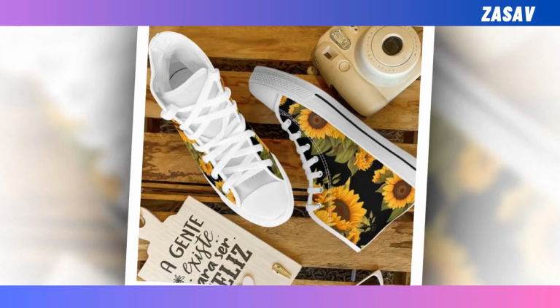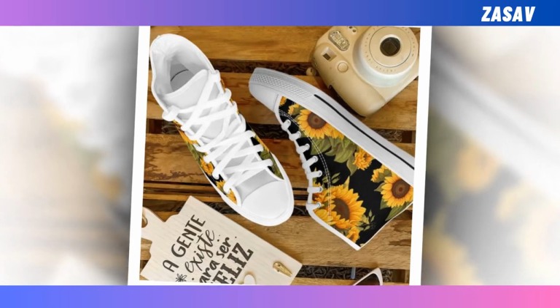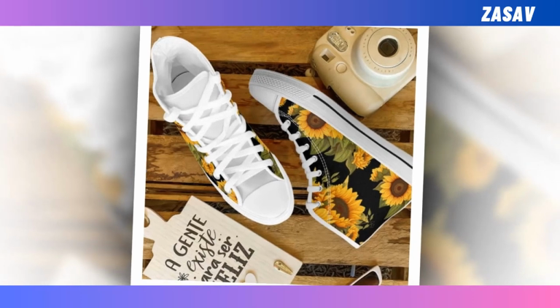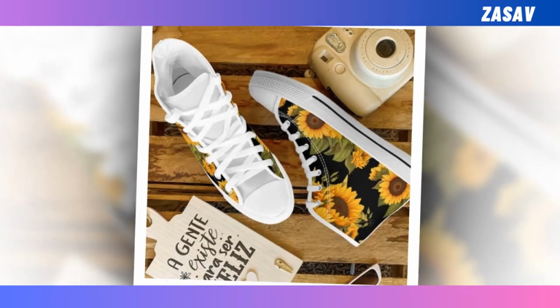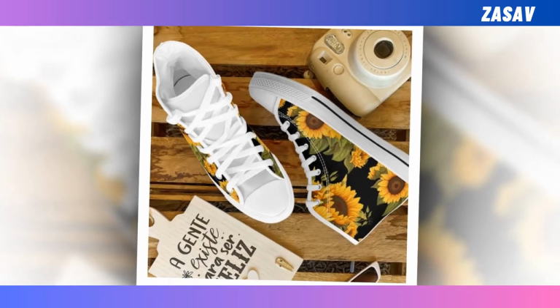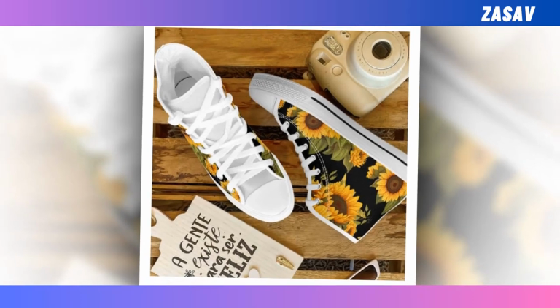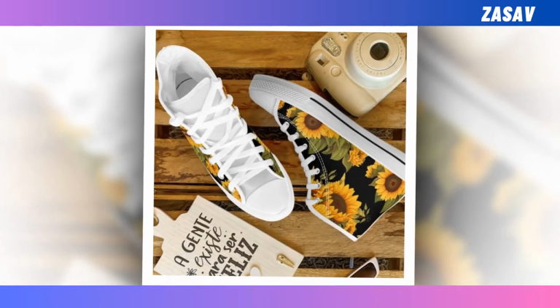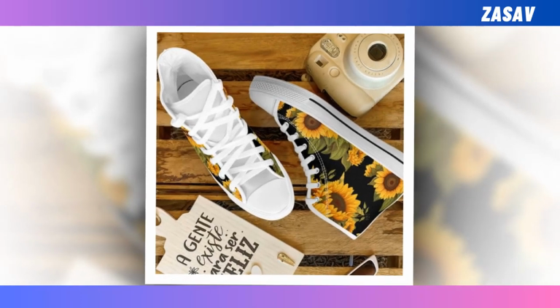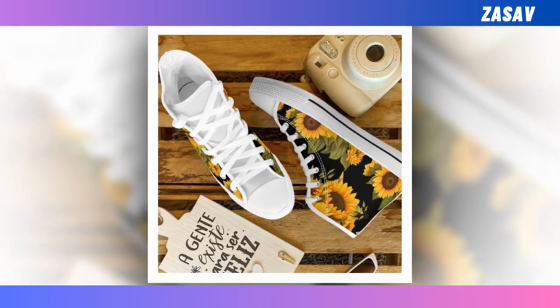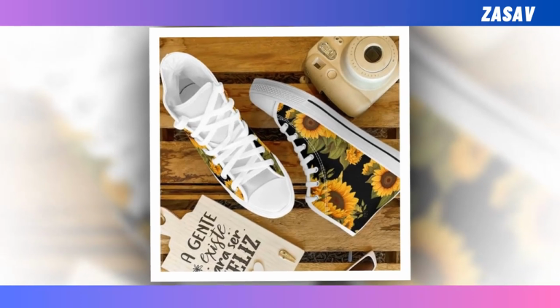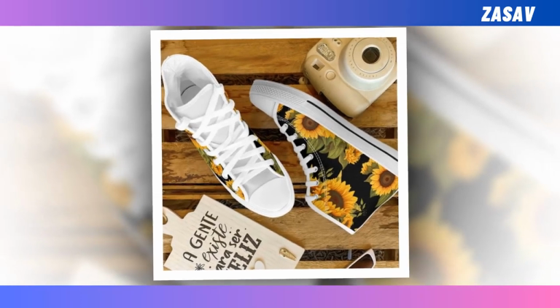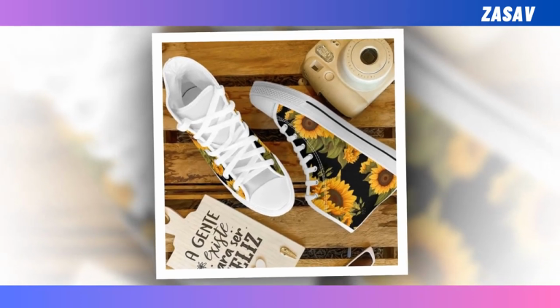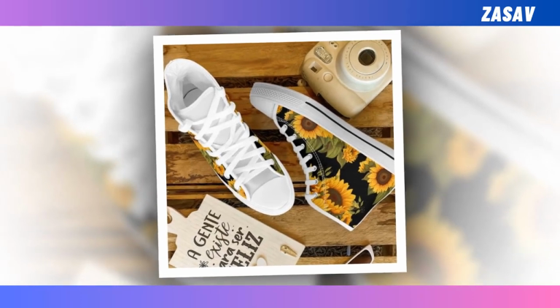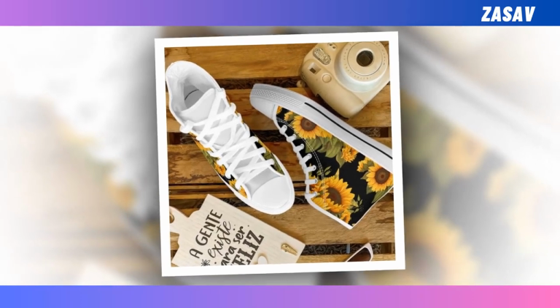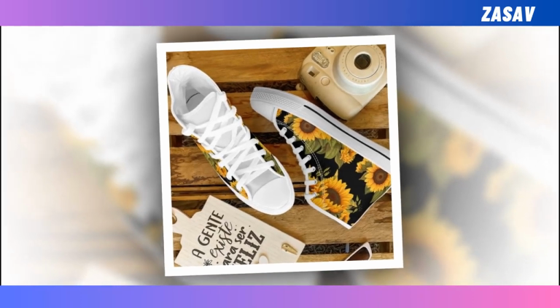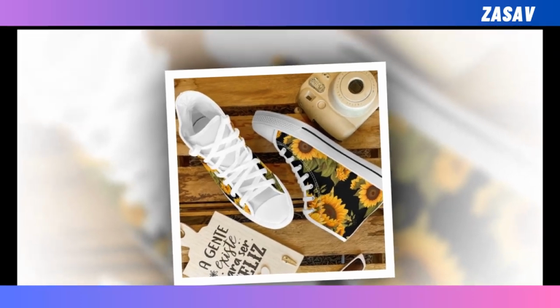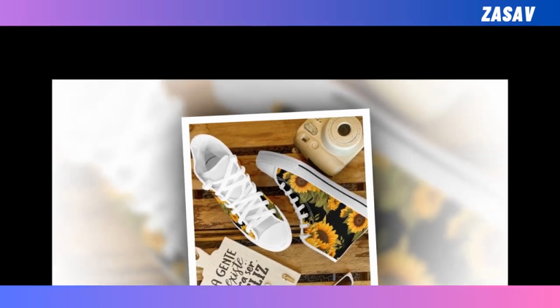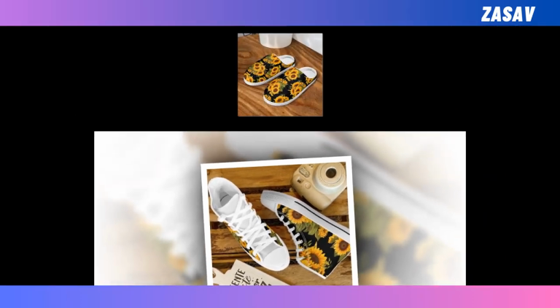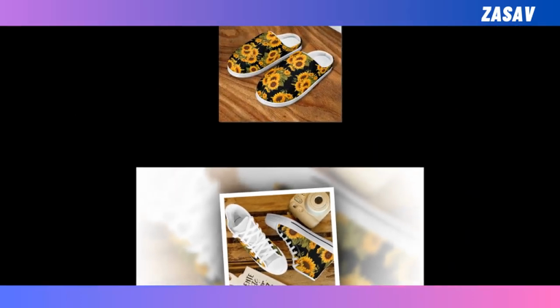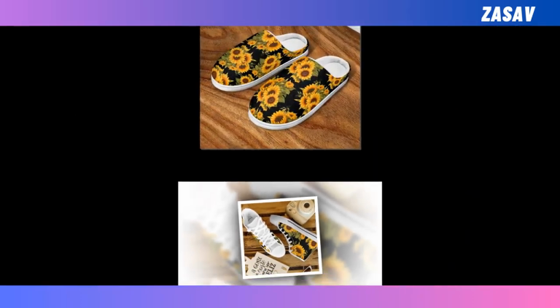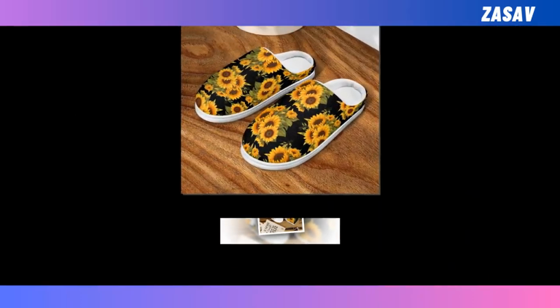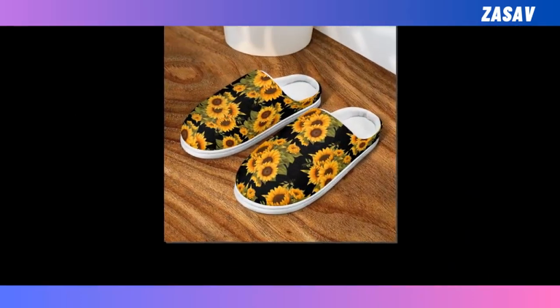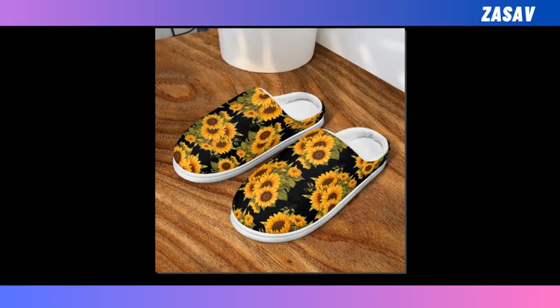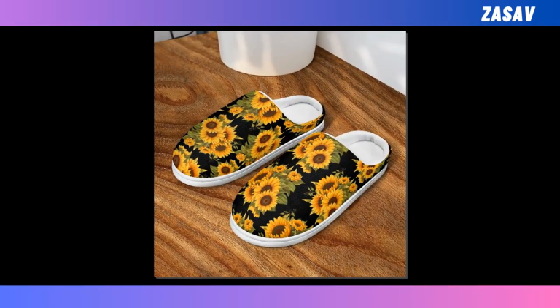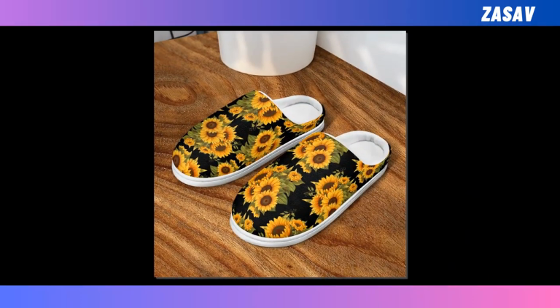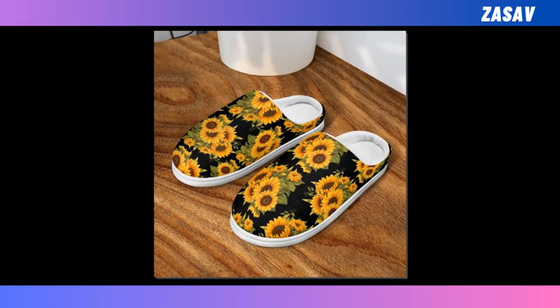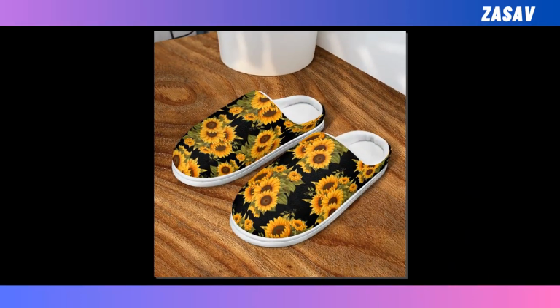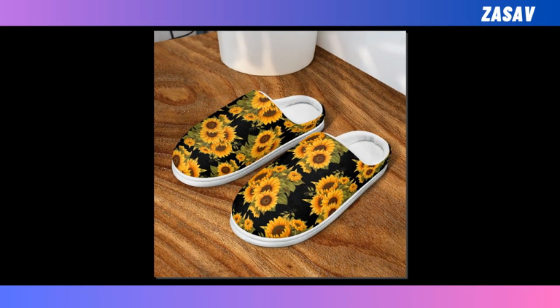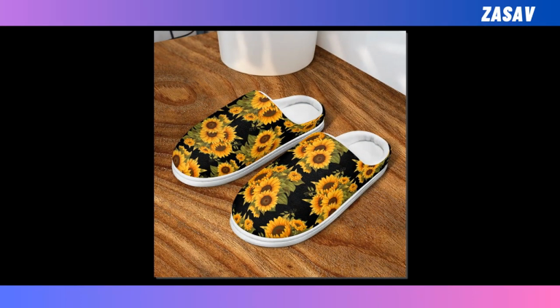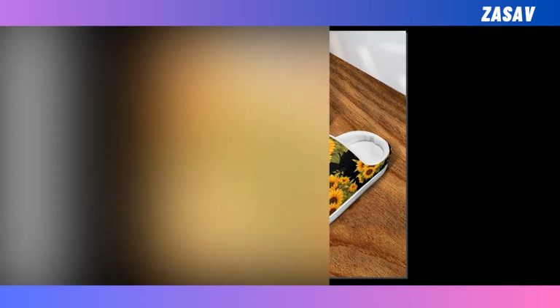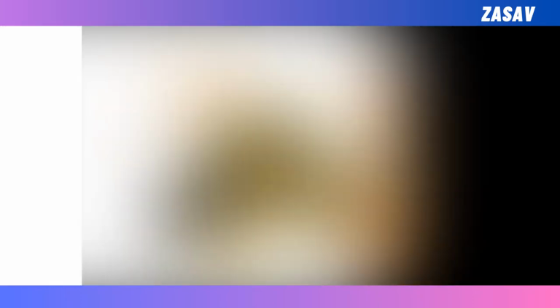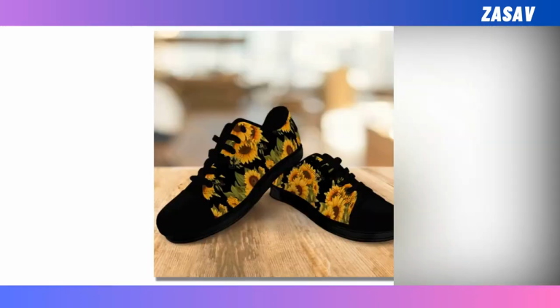Hello friends, how are you all? I will present to you today the best Sunflower shoes collection.